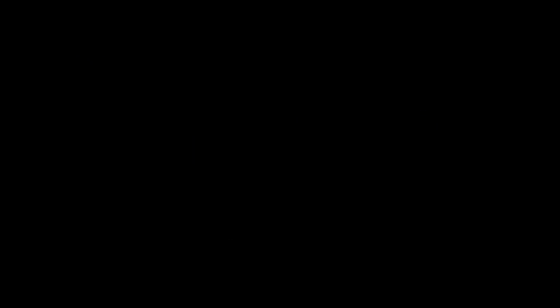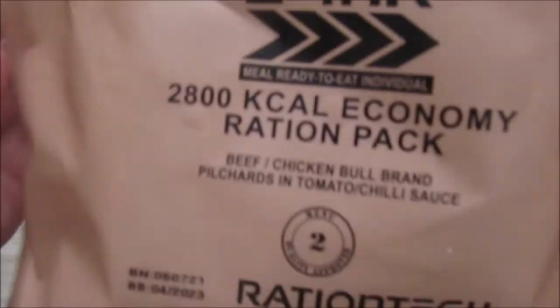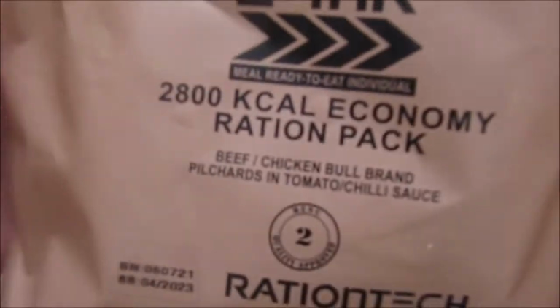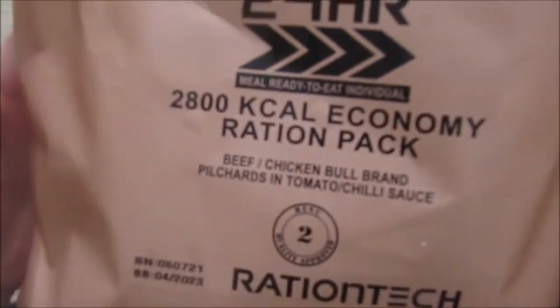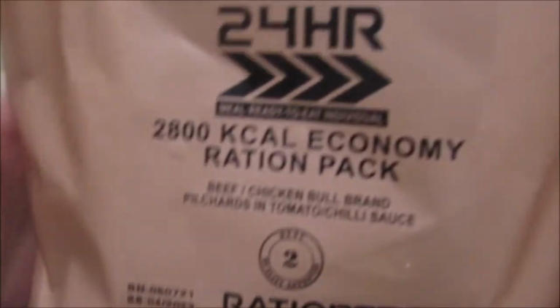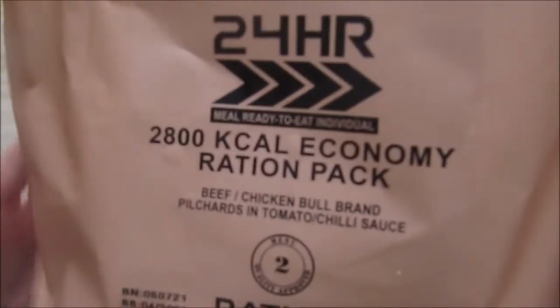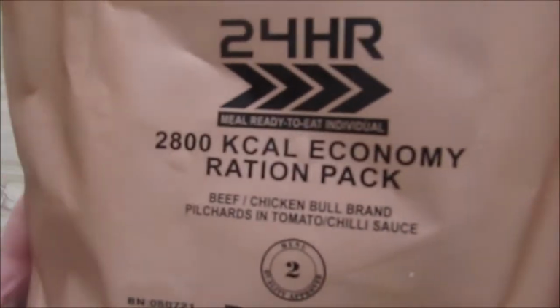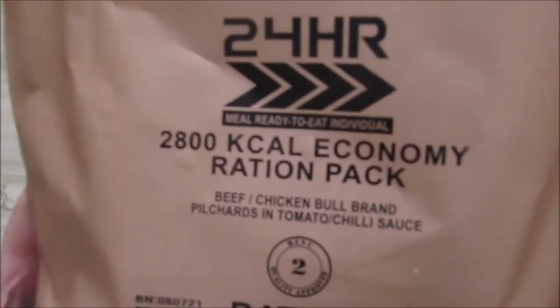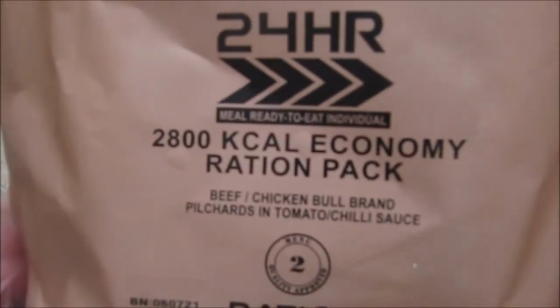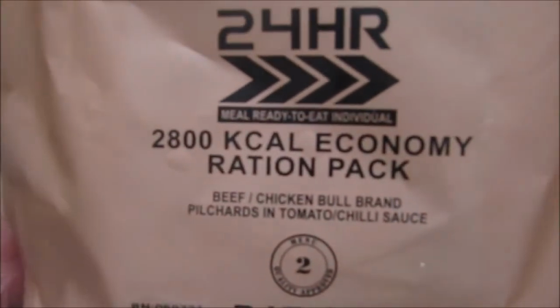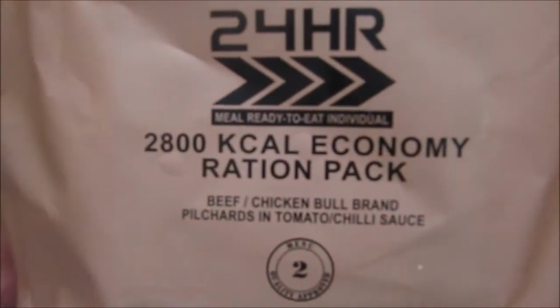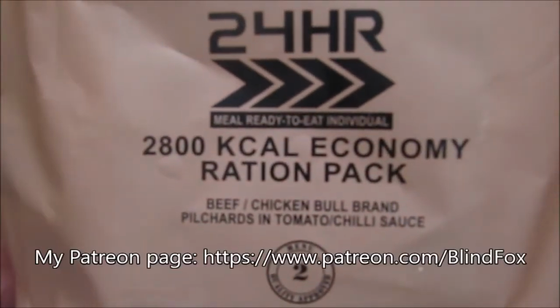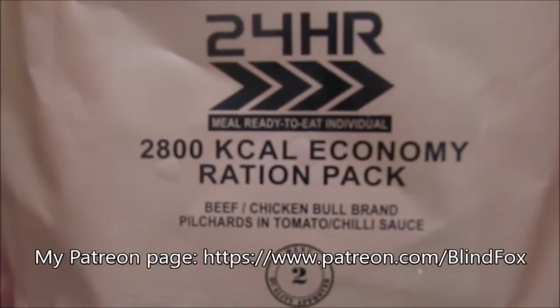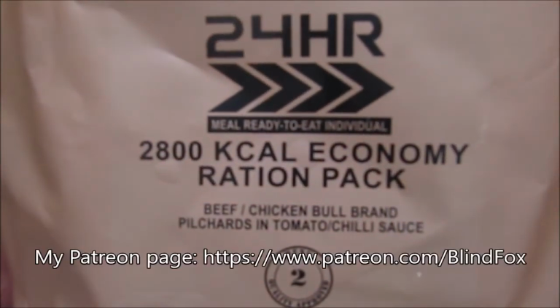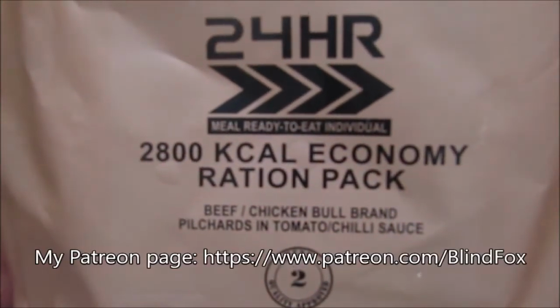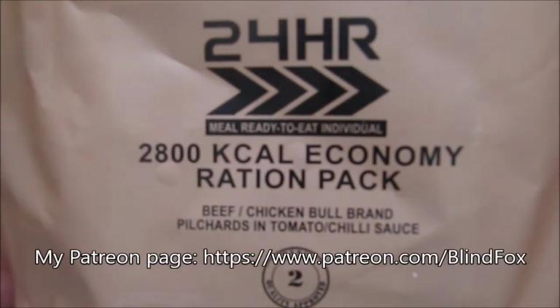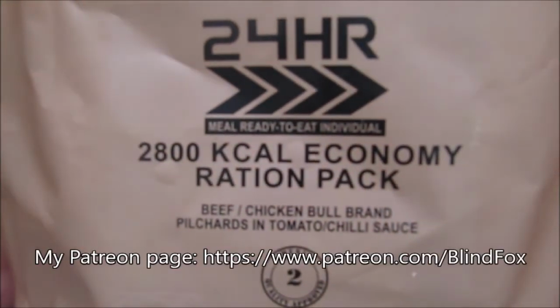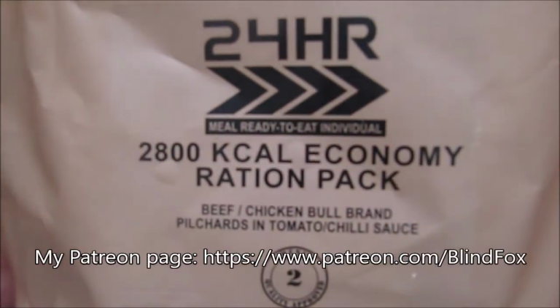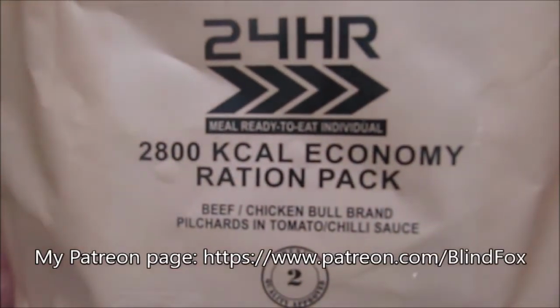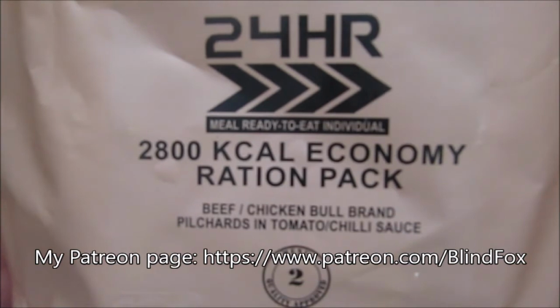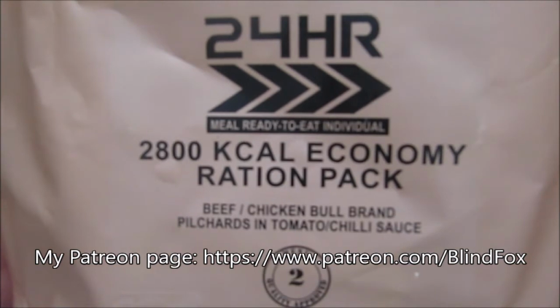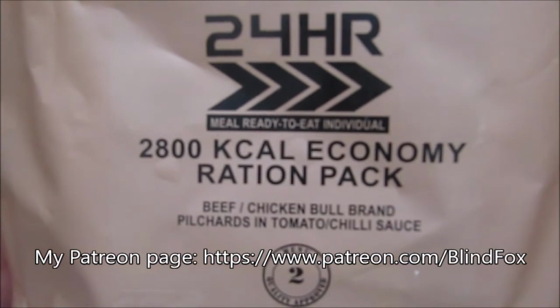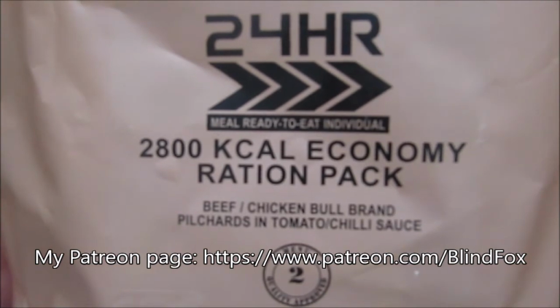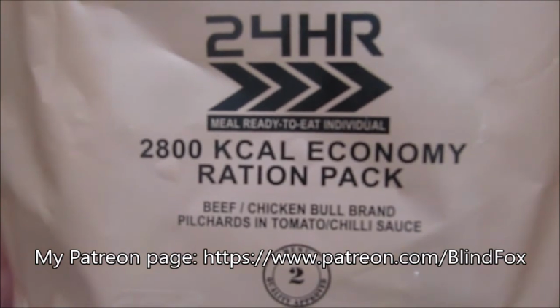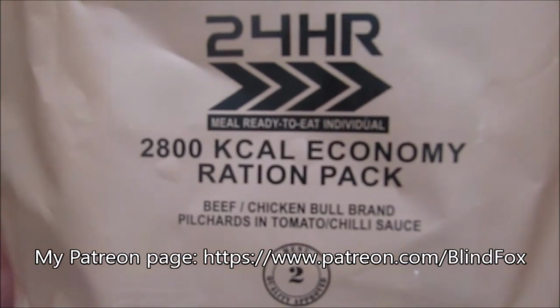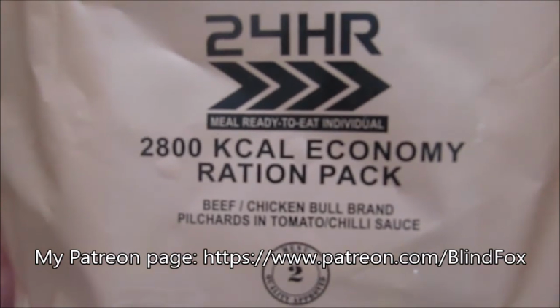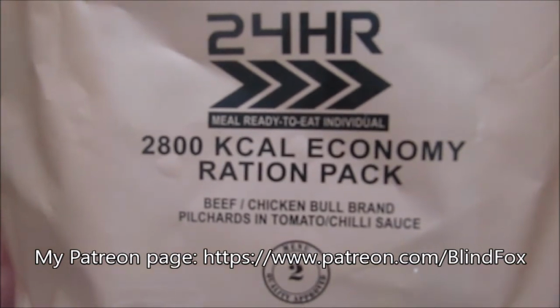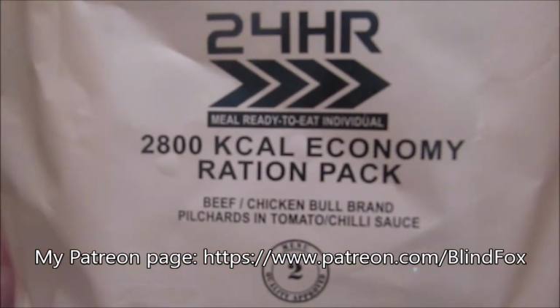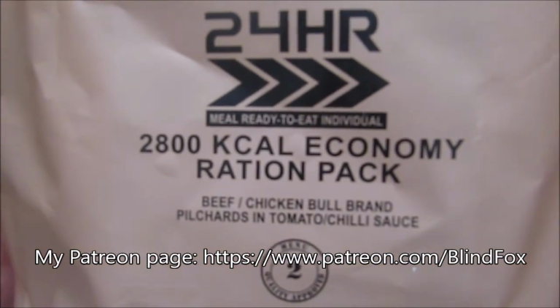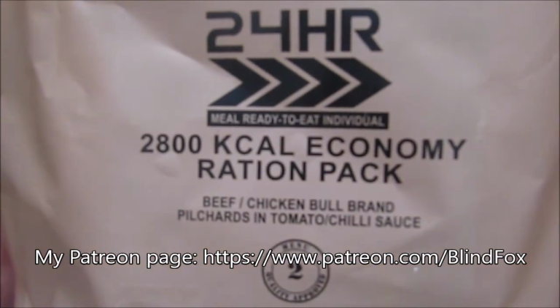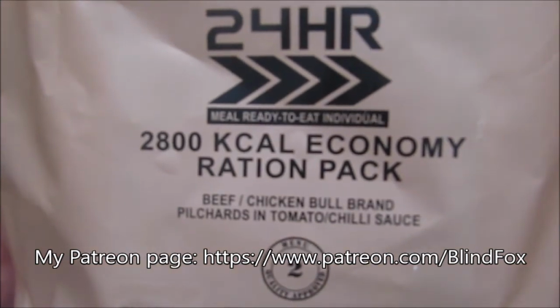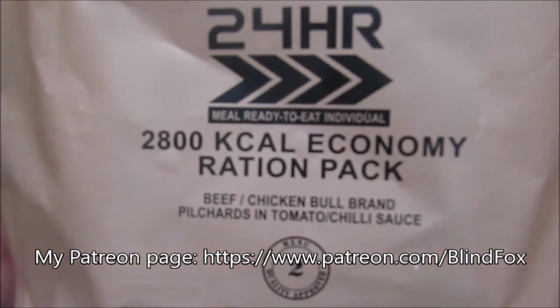Hey, this is BlindFox and welcome to my Ration Review. Please support the channel, please subscribe, and please go and donate on patreon.com.